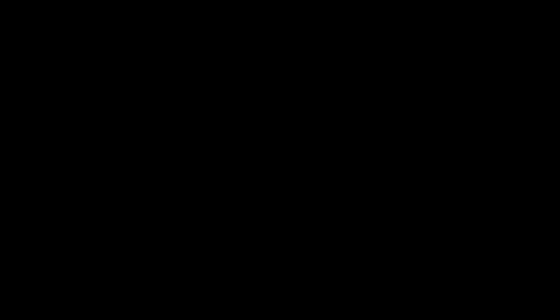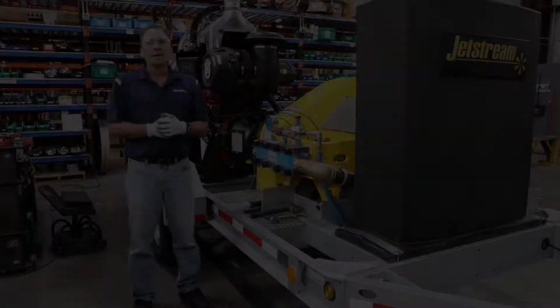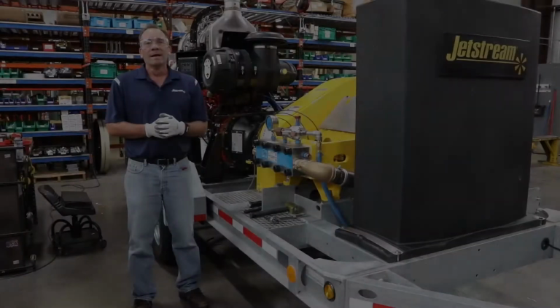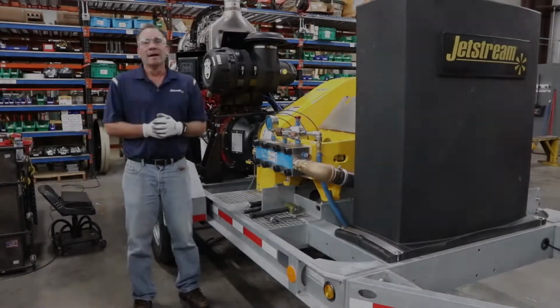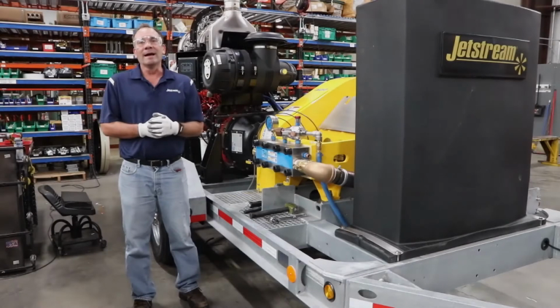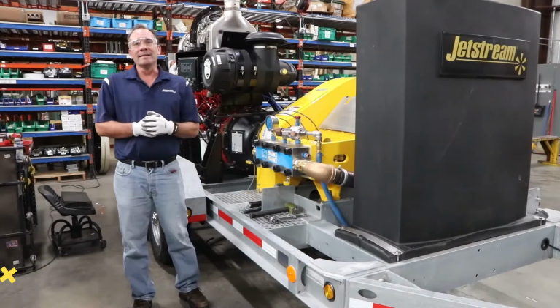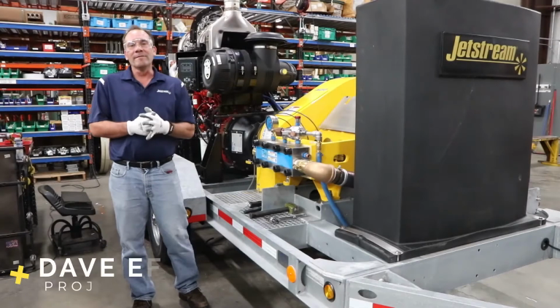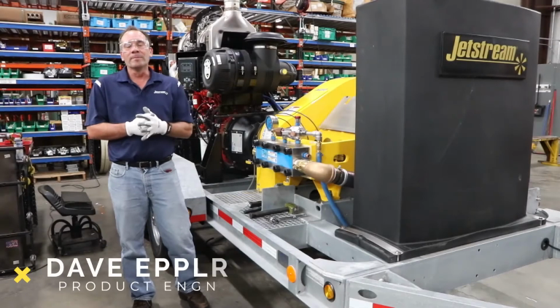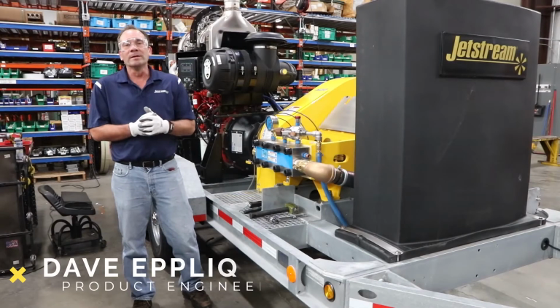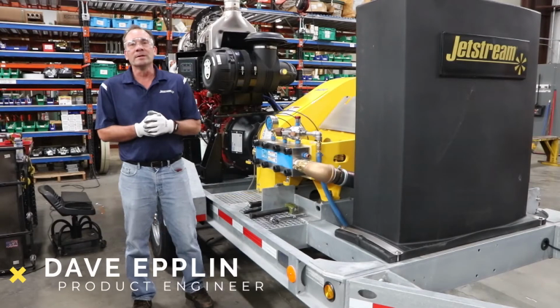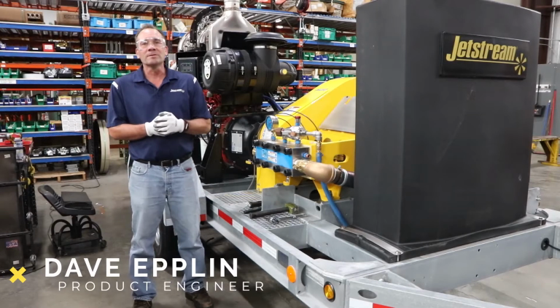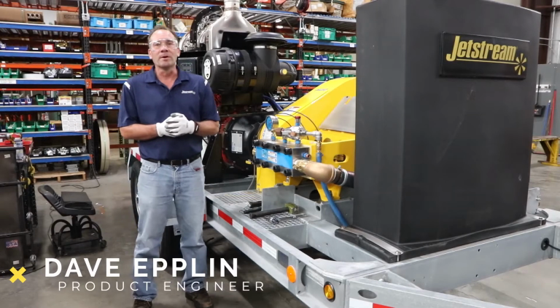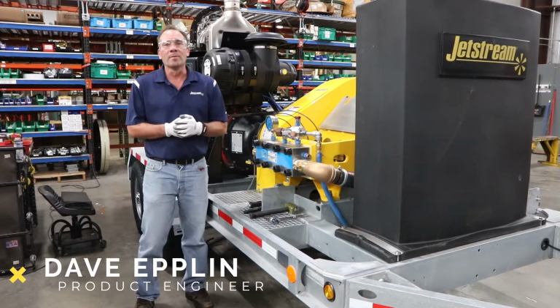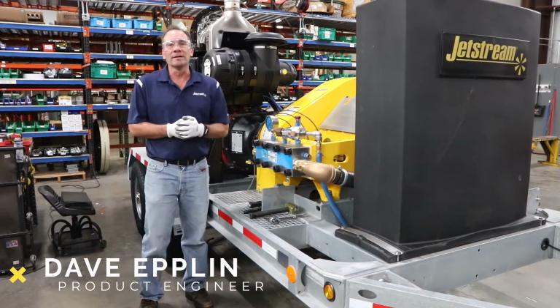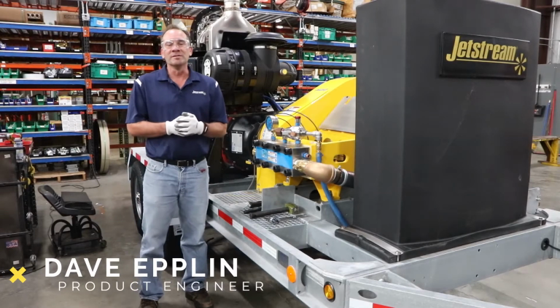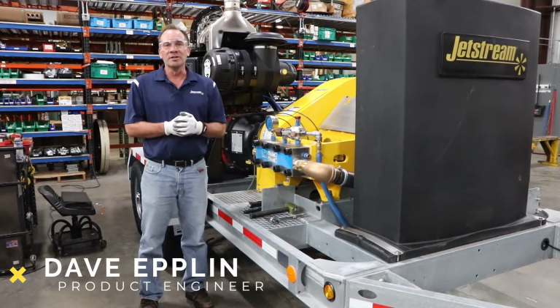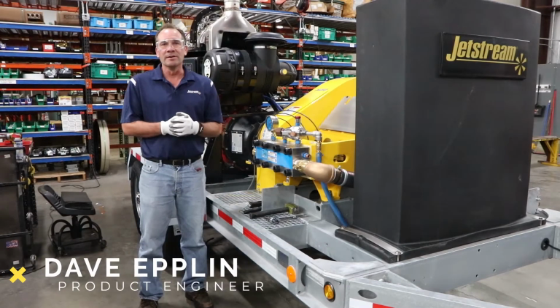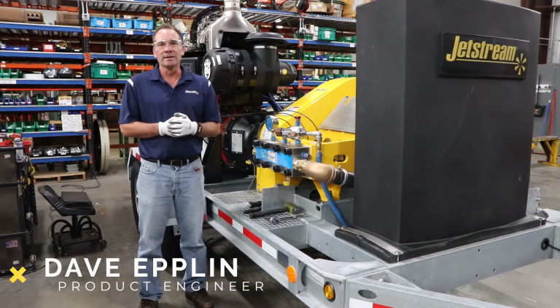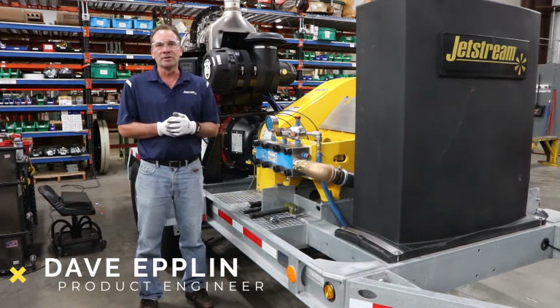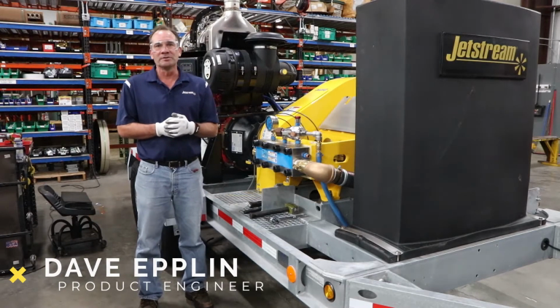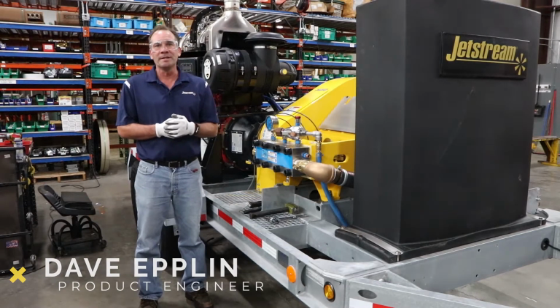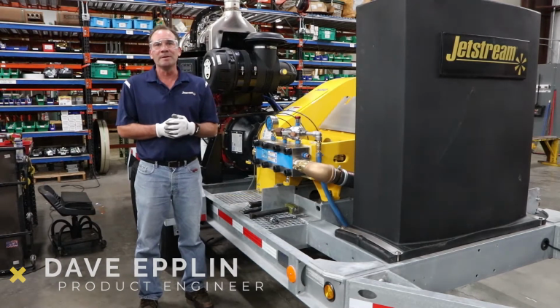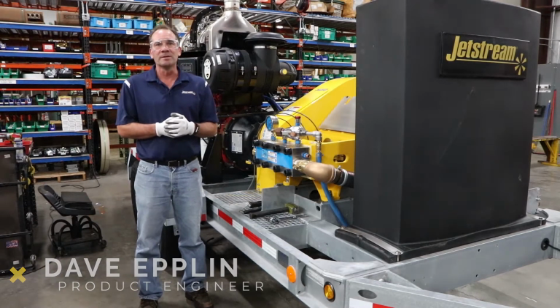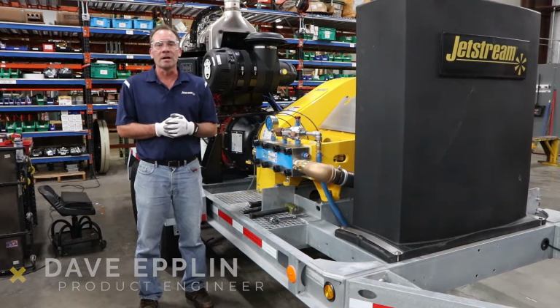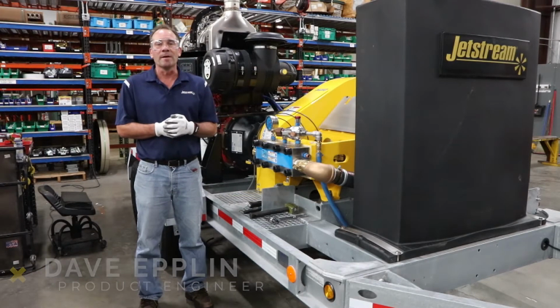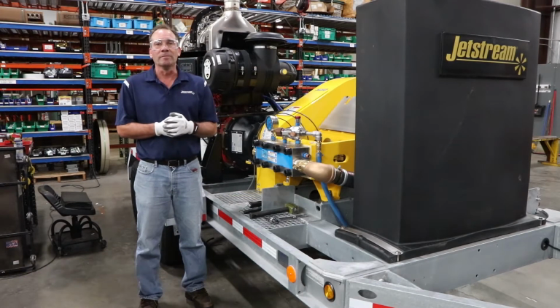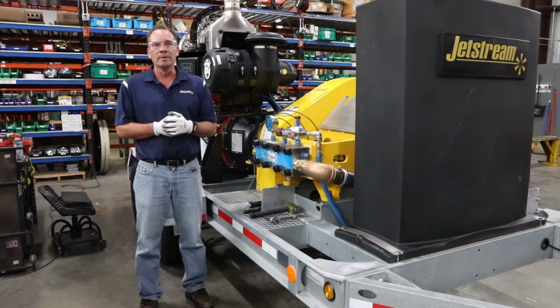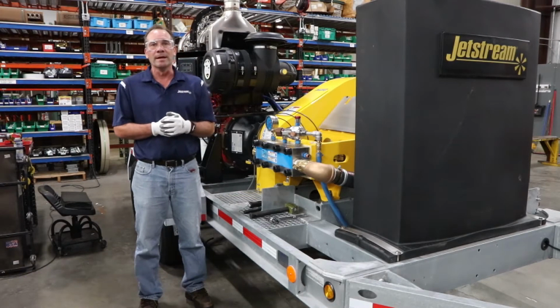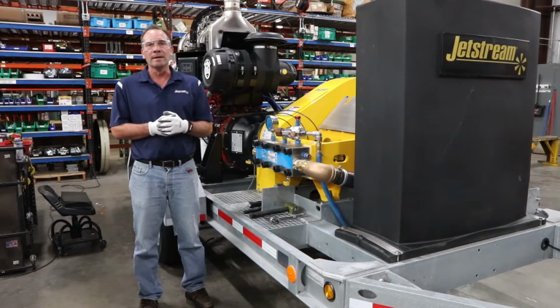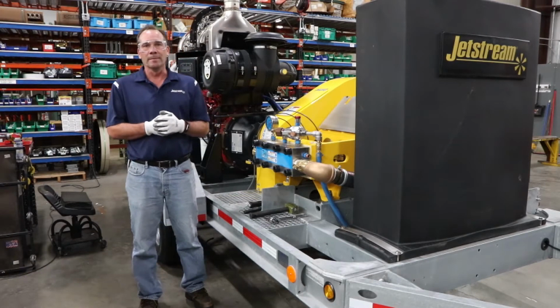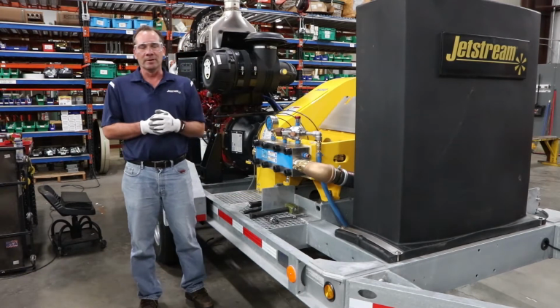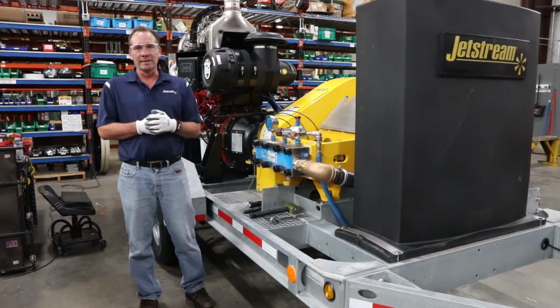Hi, Dave Edlin here, current products engineer here at Jetstream, here to talk about Fluid End Upgrades.